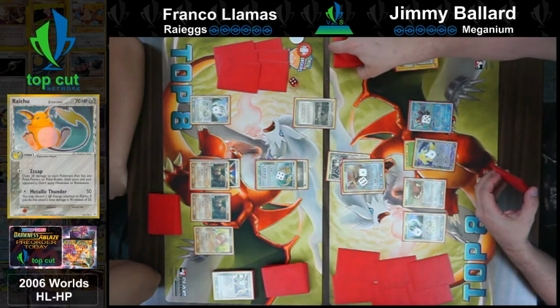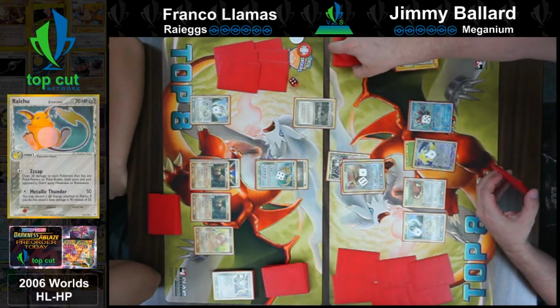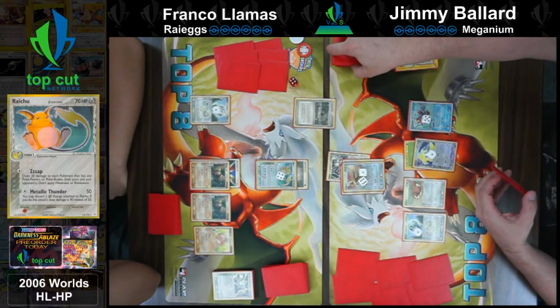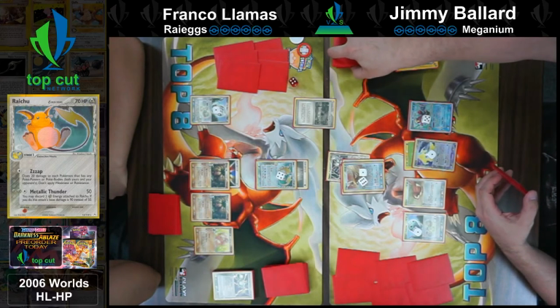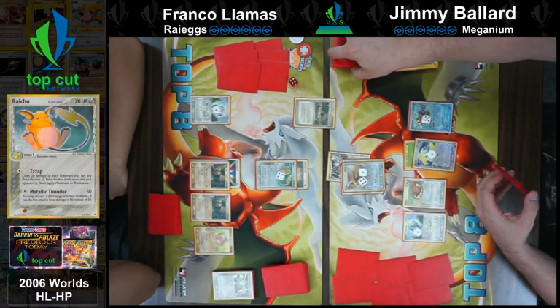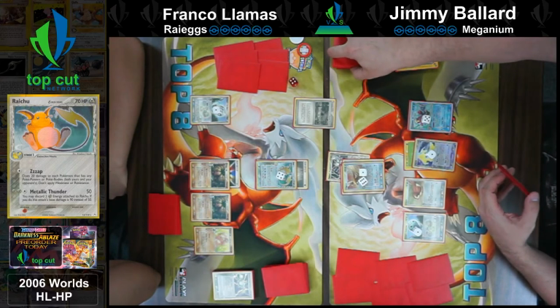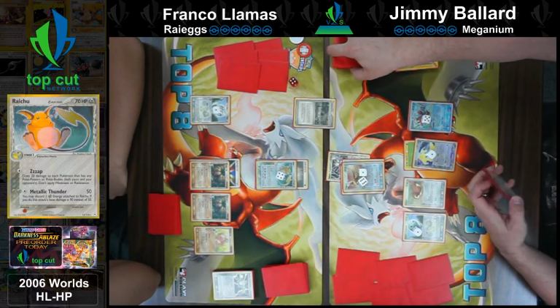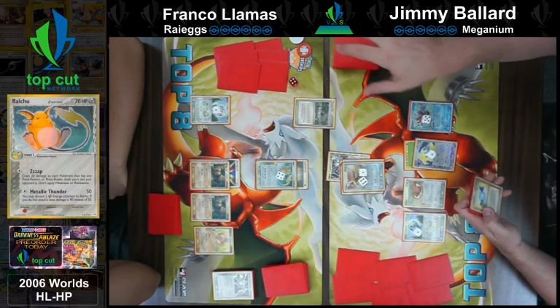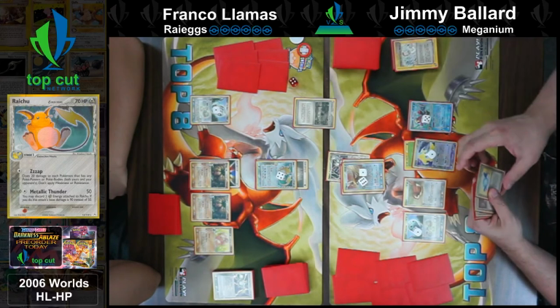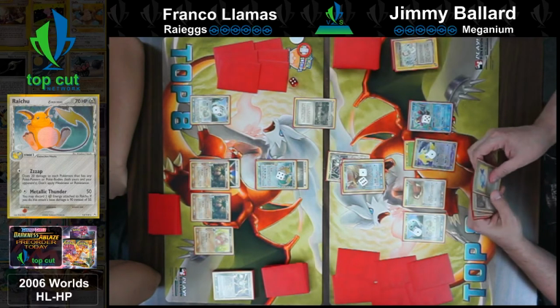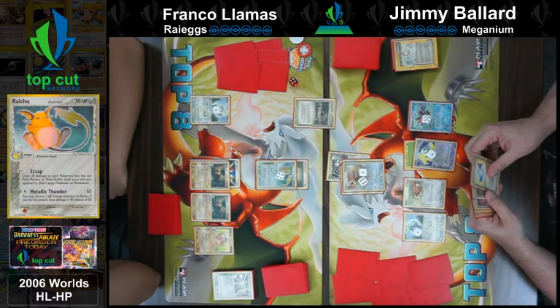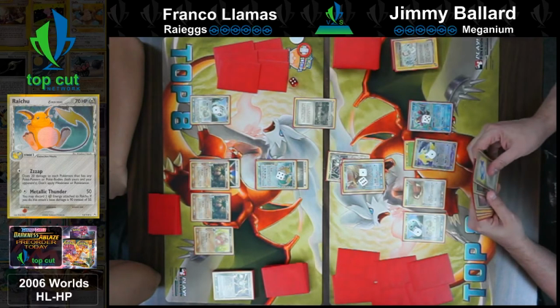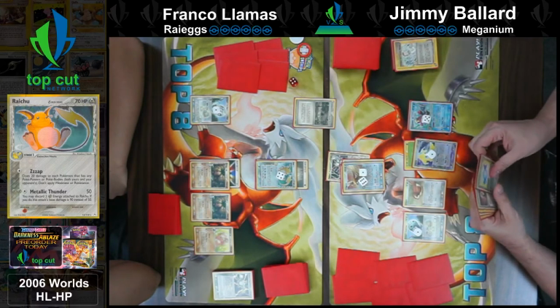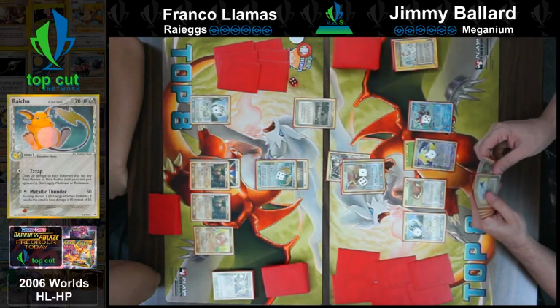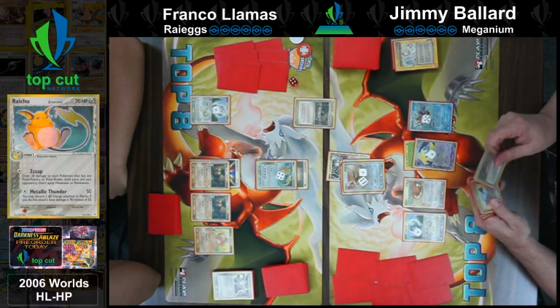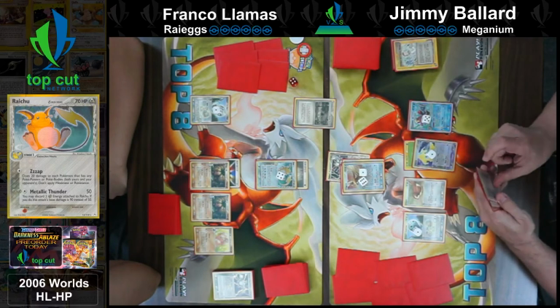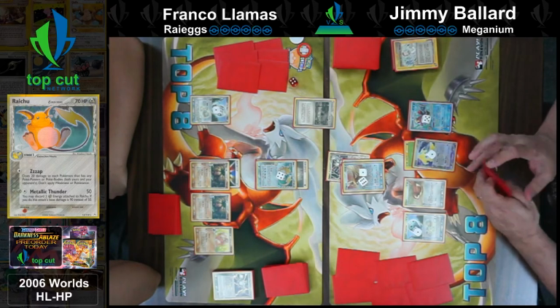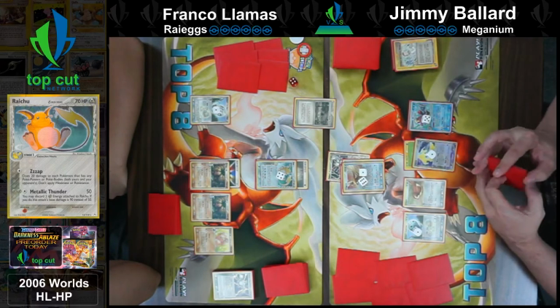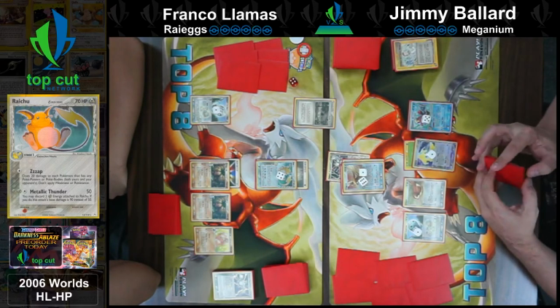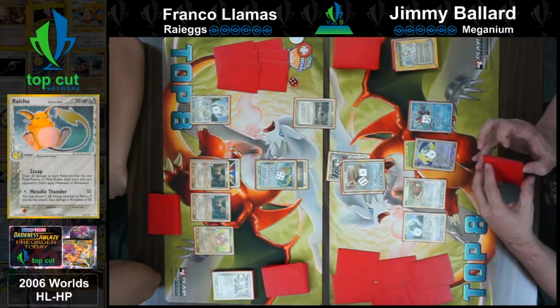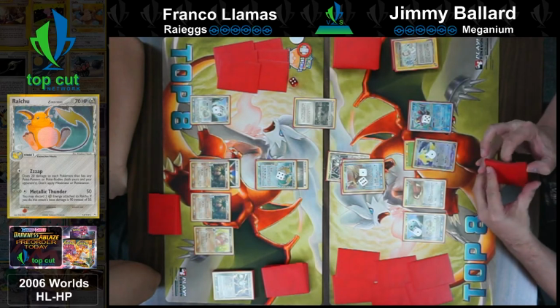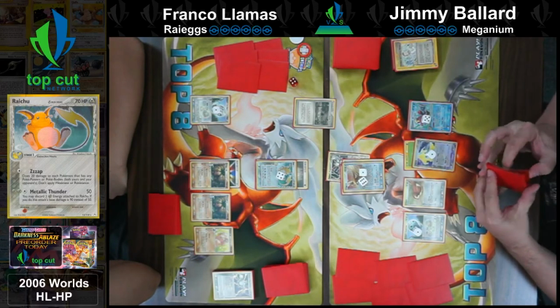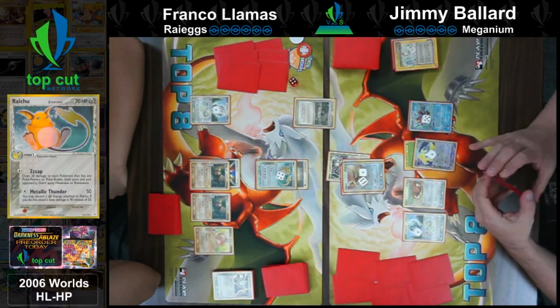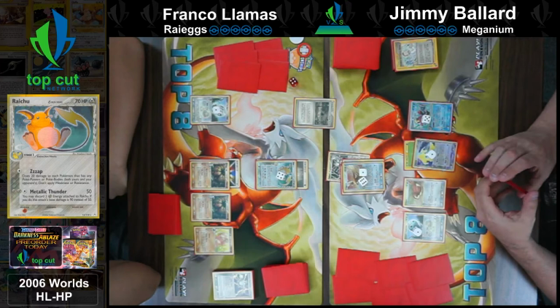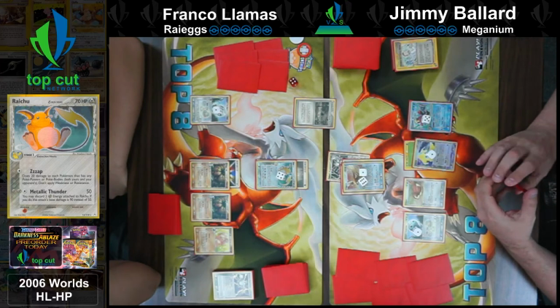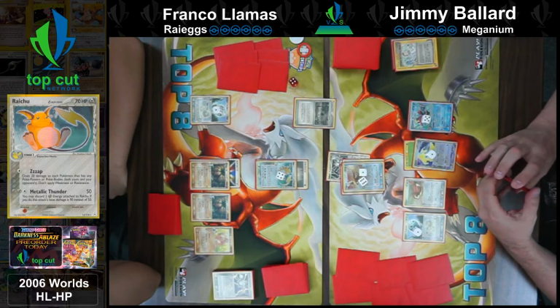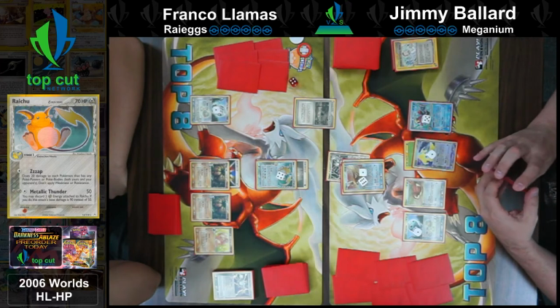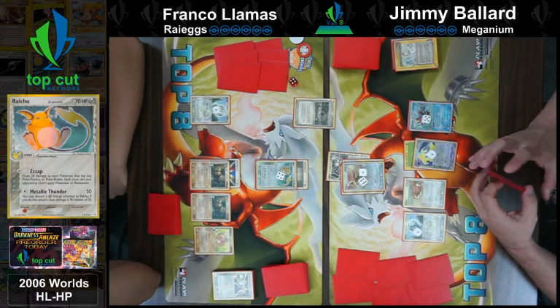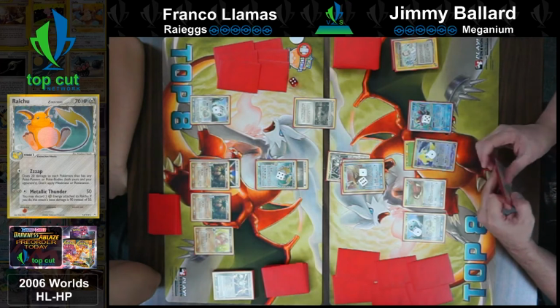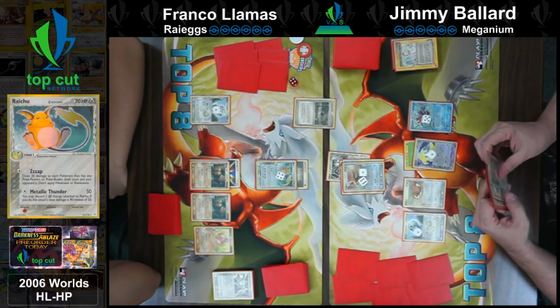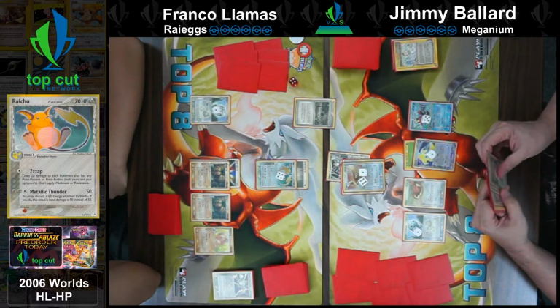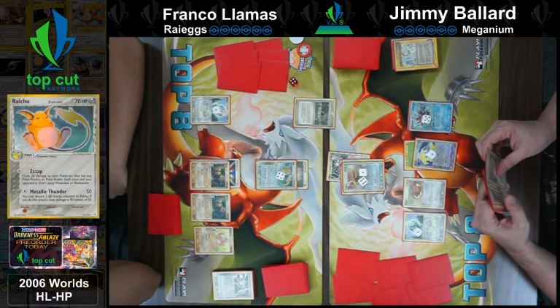It was Martin Moreno that won Nationals with Rye Eggs — Kettler did top though.